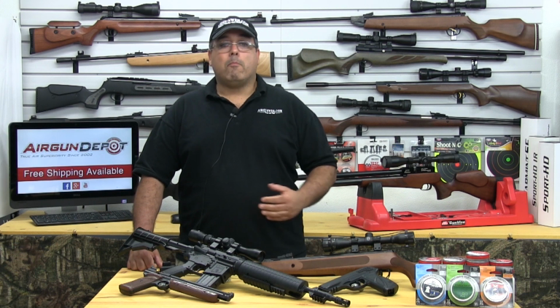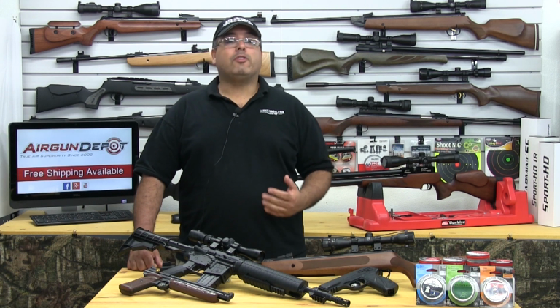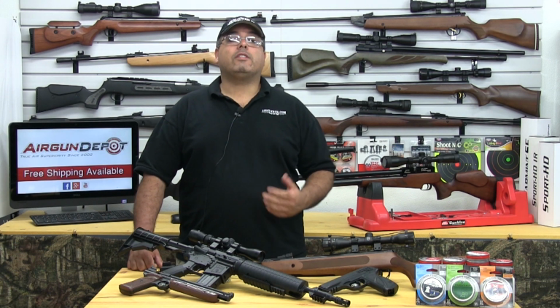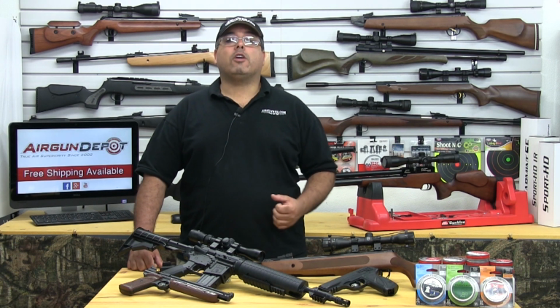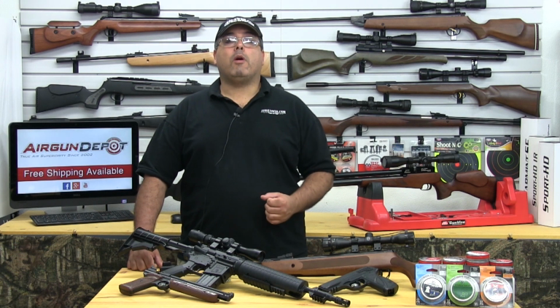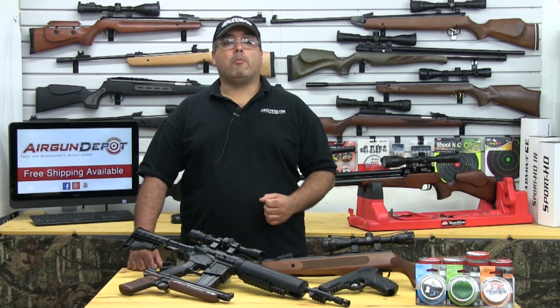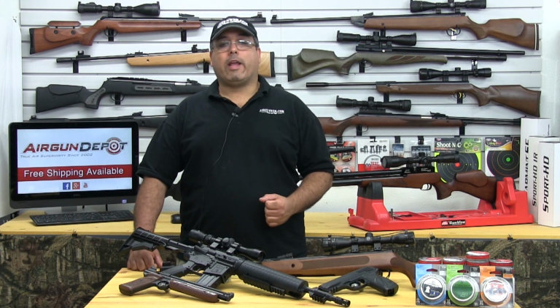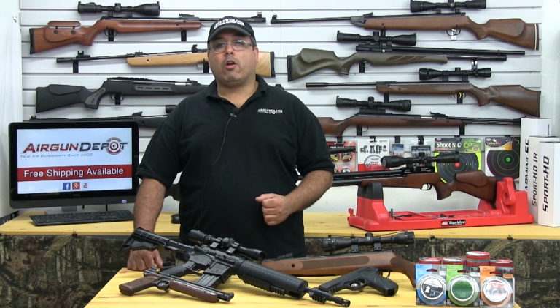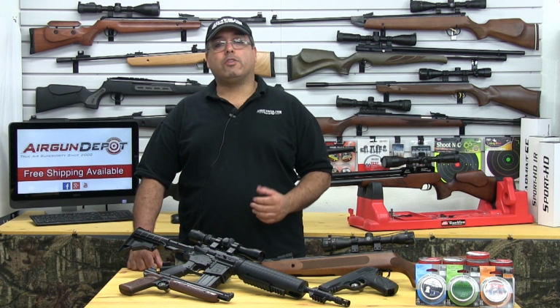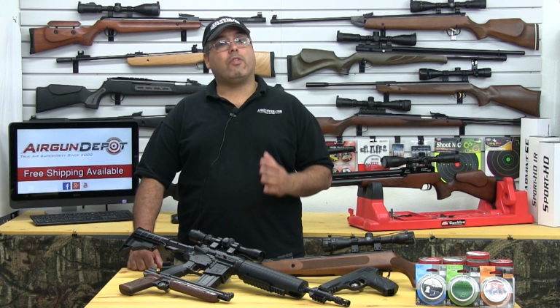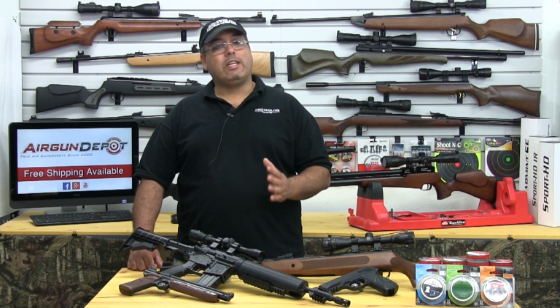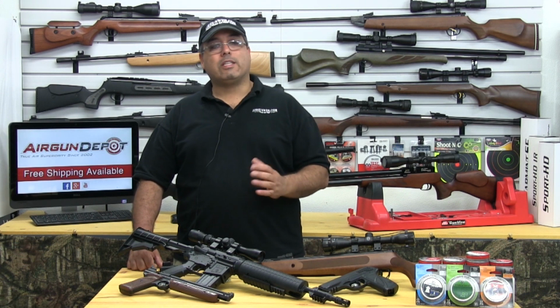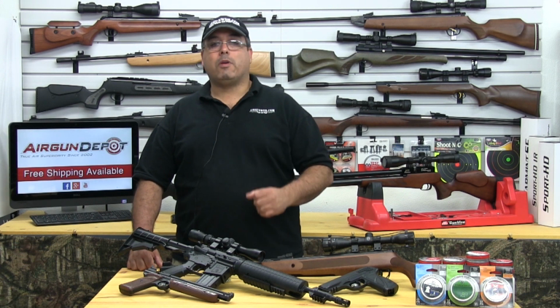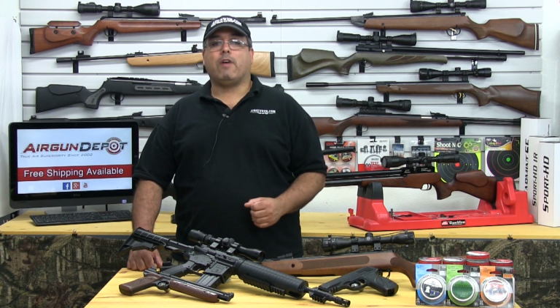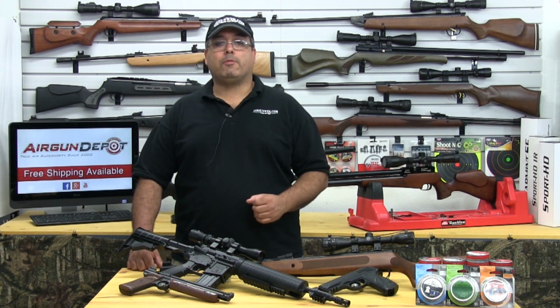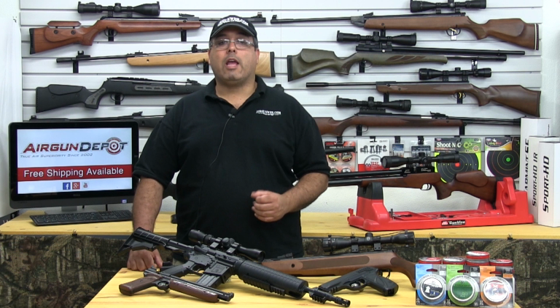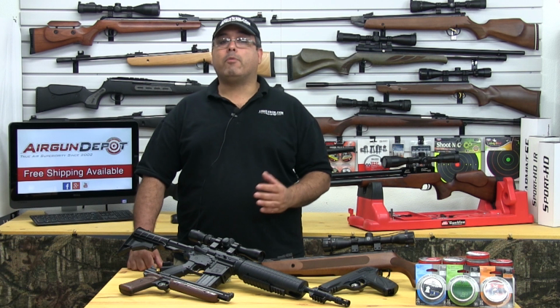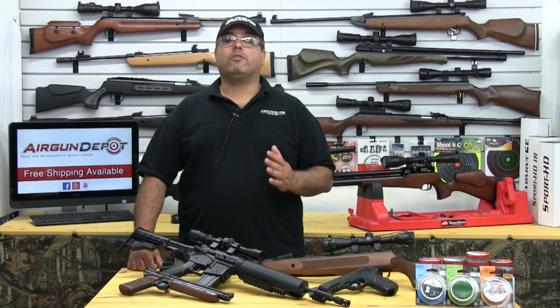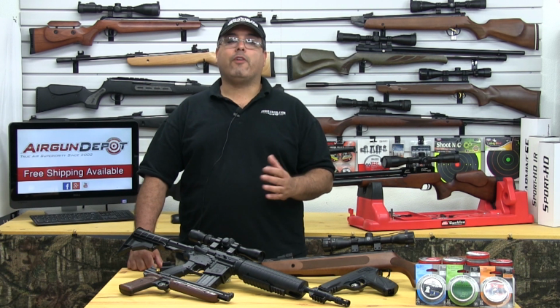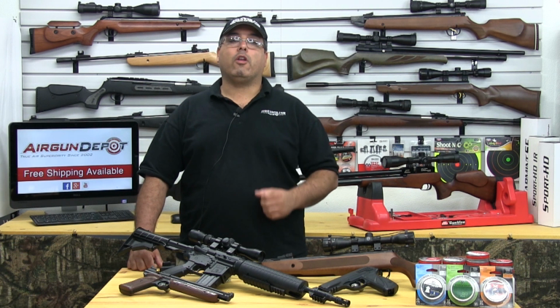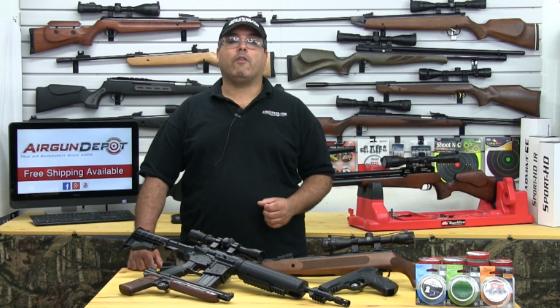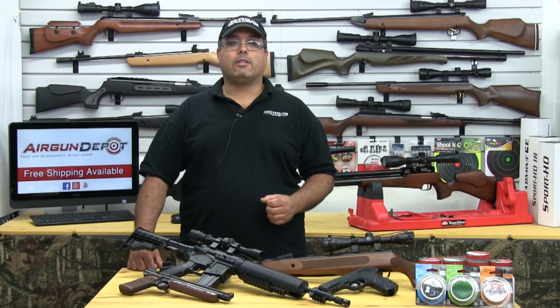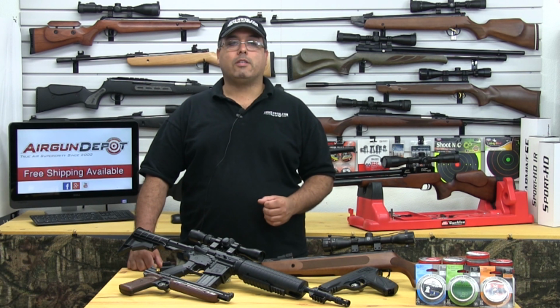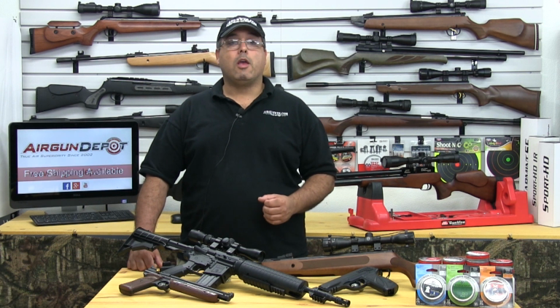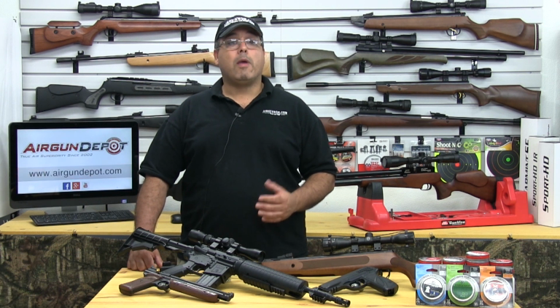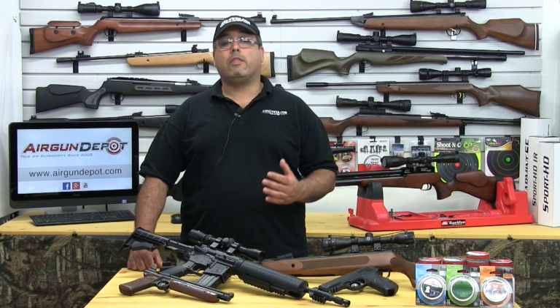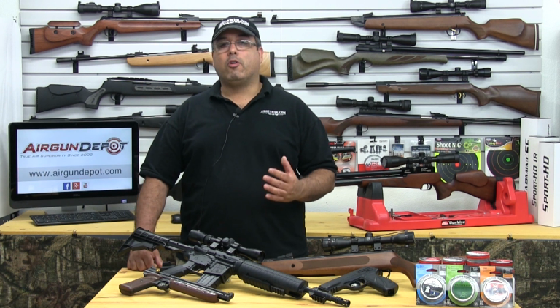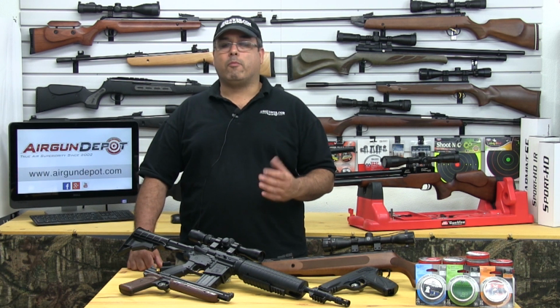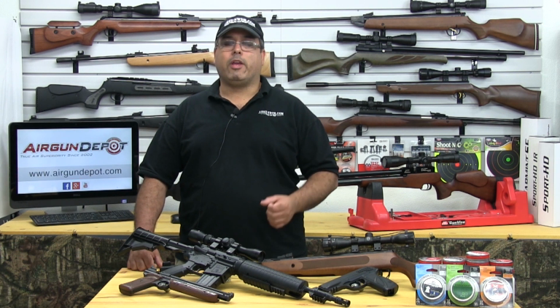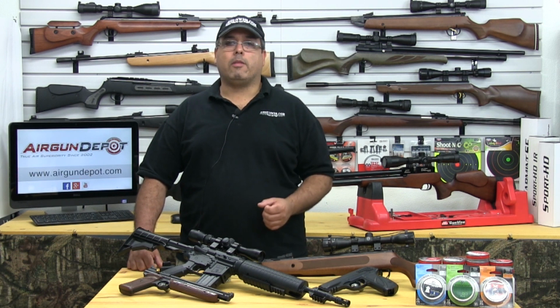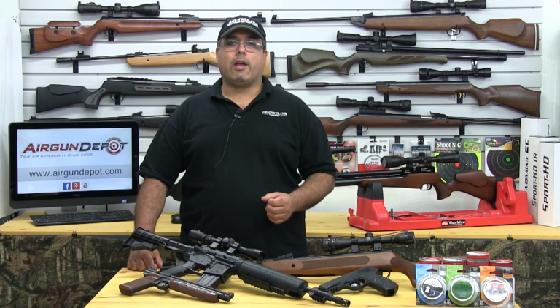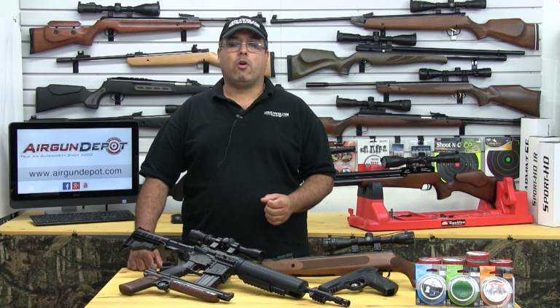Multi and Single Pump Pneumatic air guns are the least expensive option and produce fairly low velocities, making them good for plinking in the backyard.